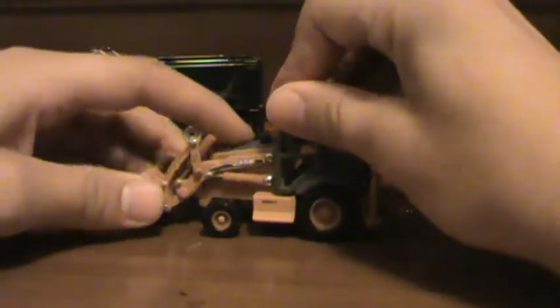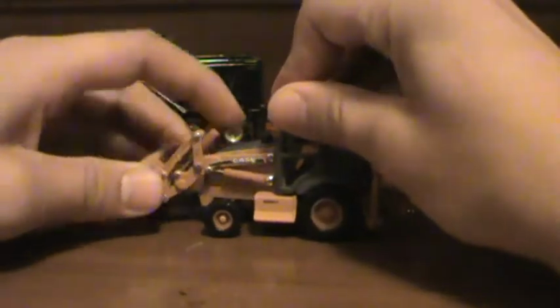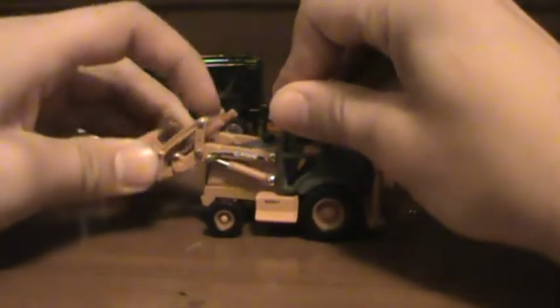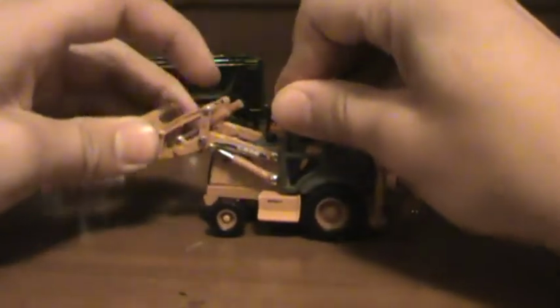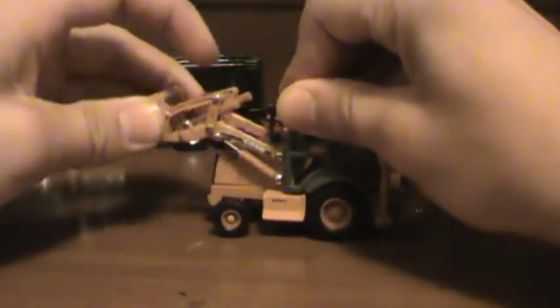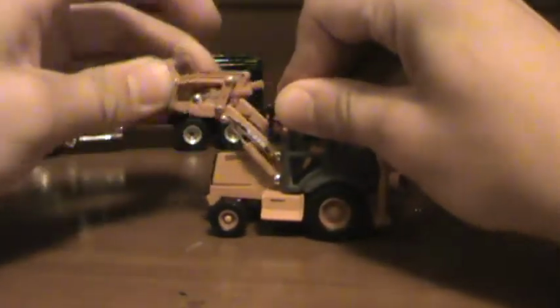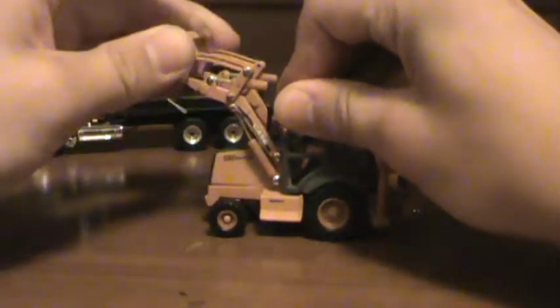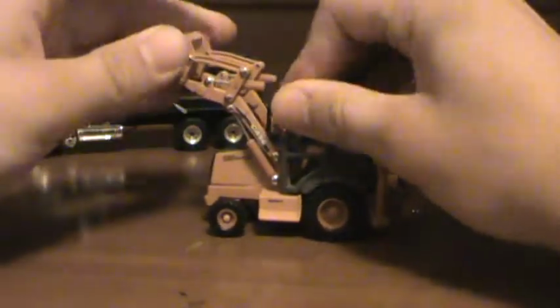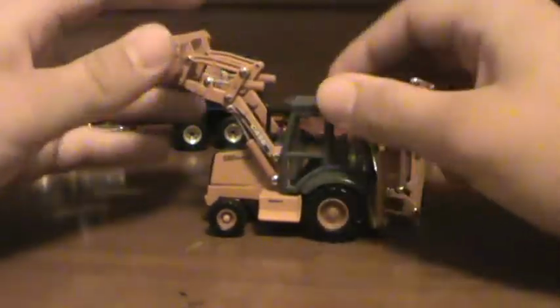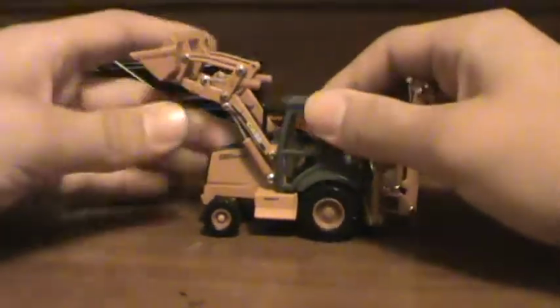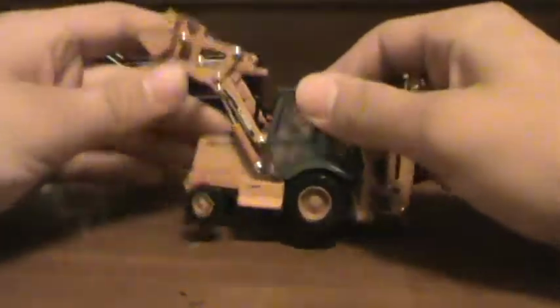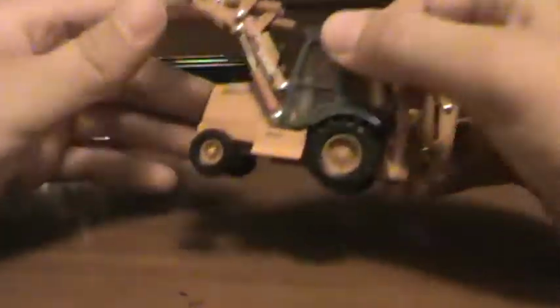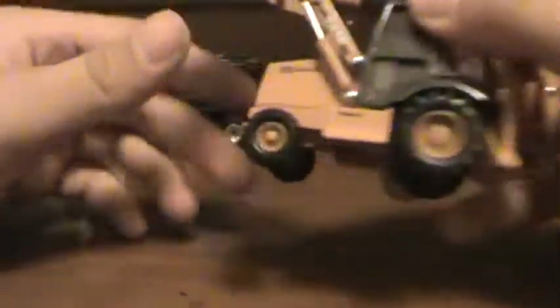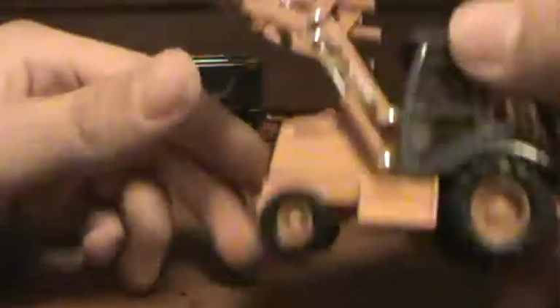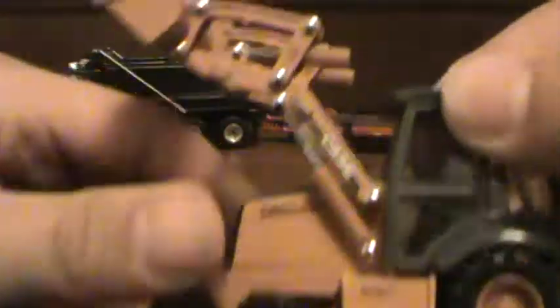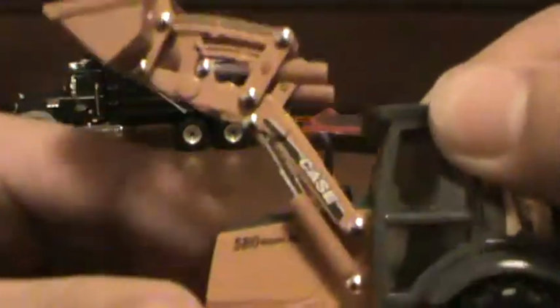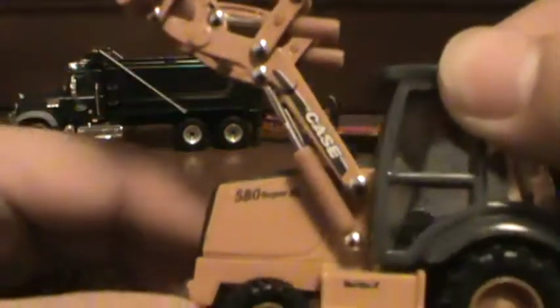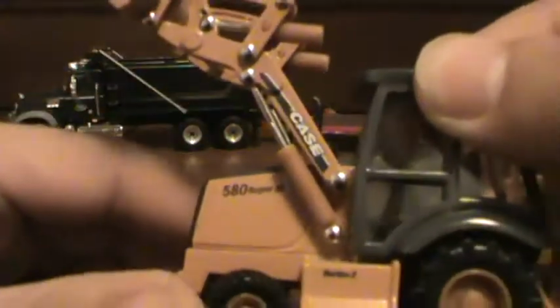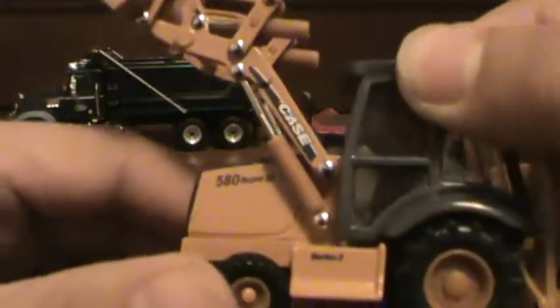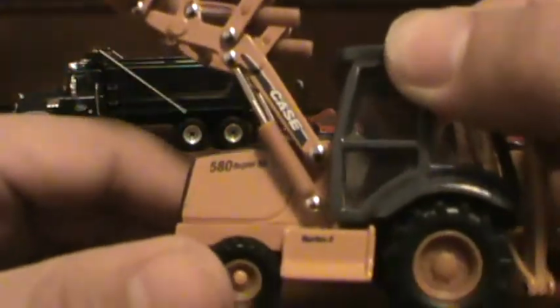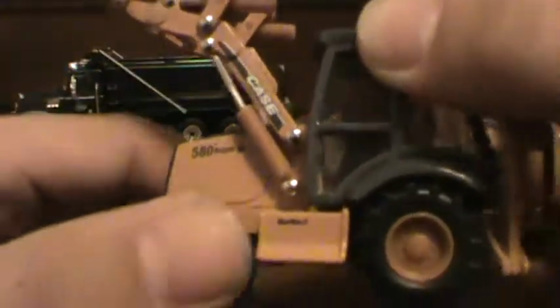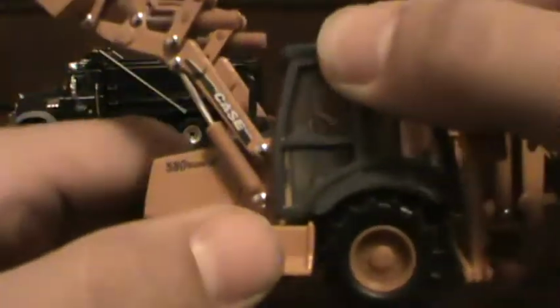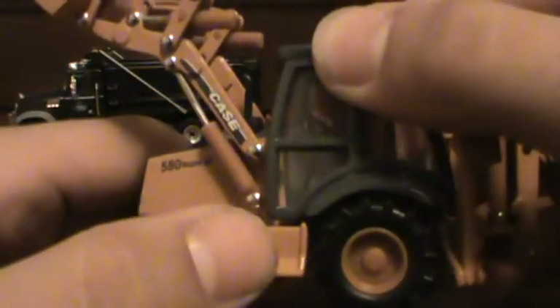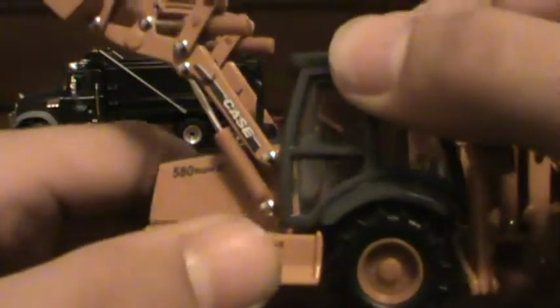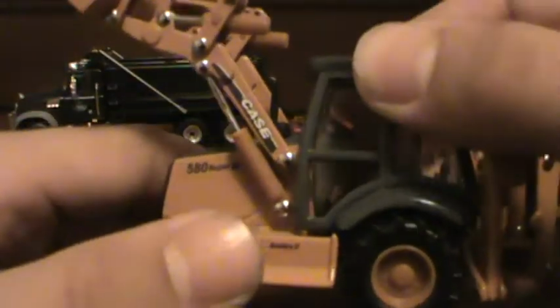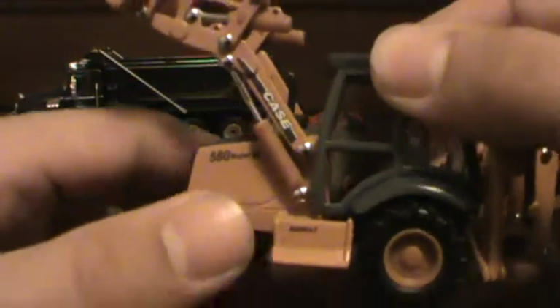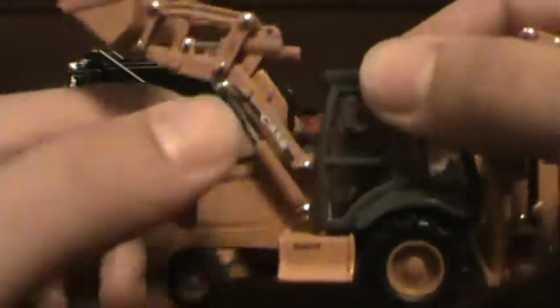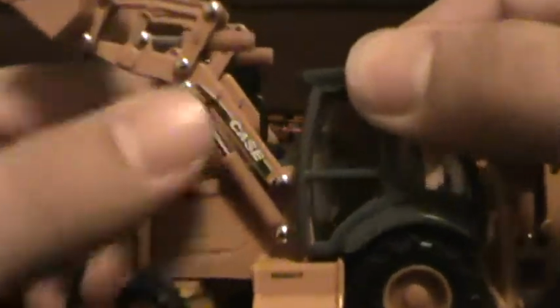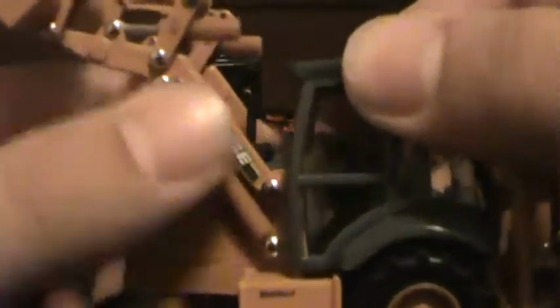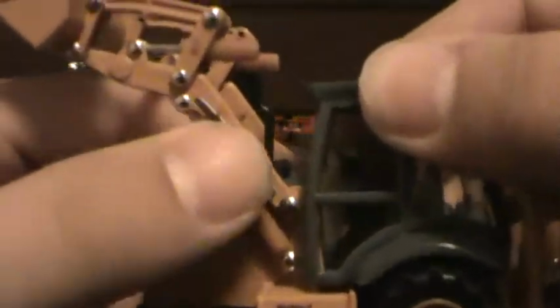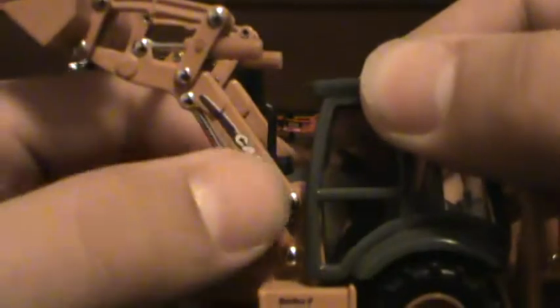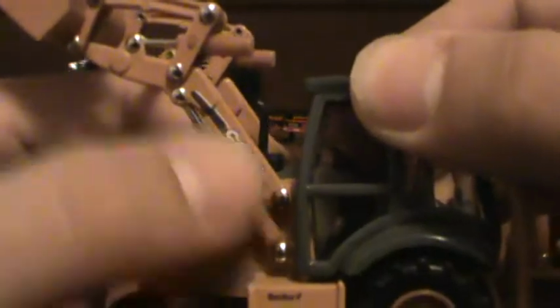The machine's got nice detail, like the 580 Super M logo, Series 2, Case.